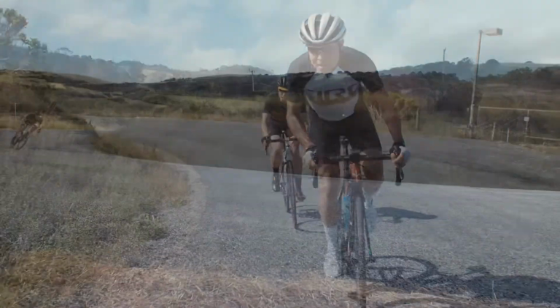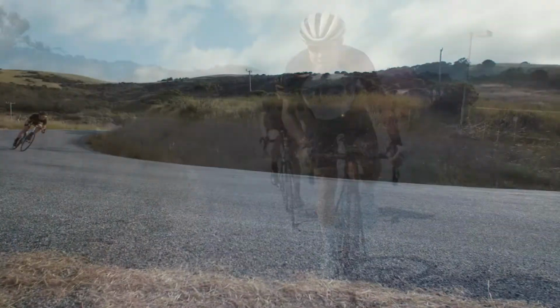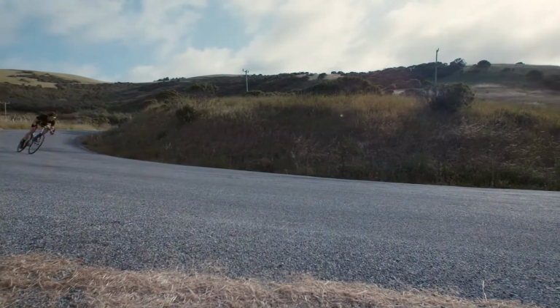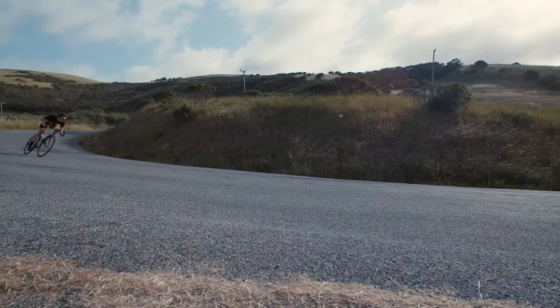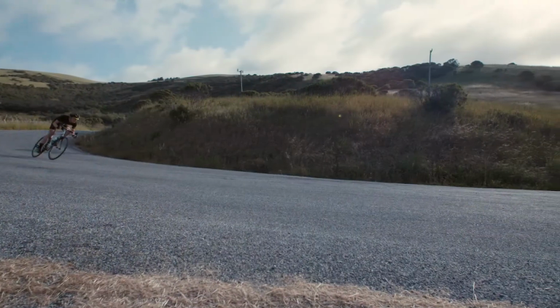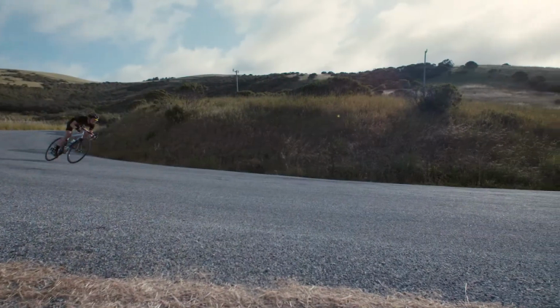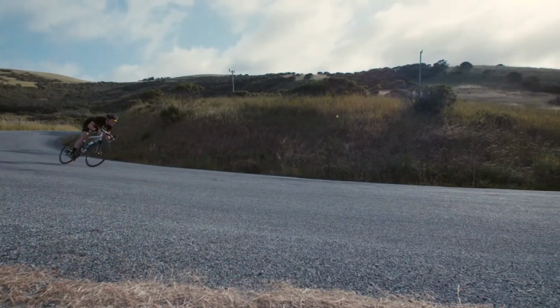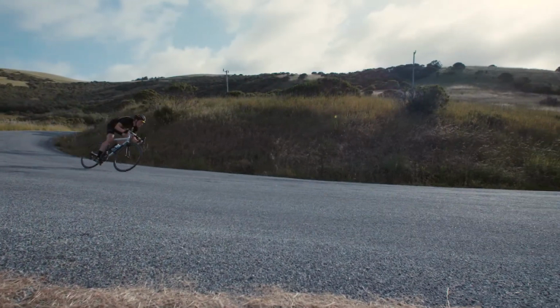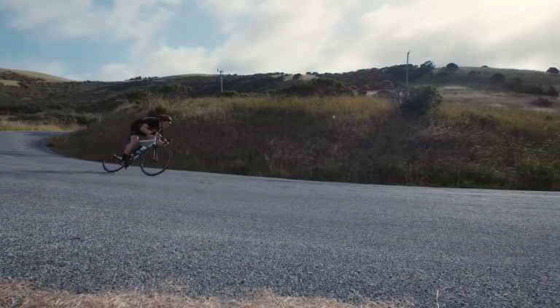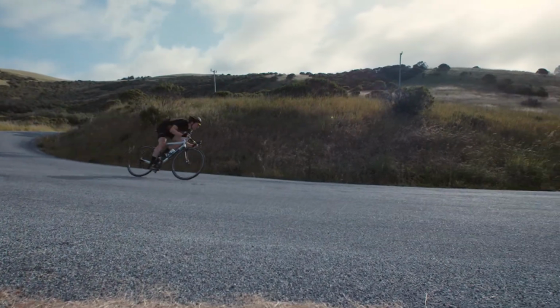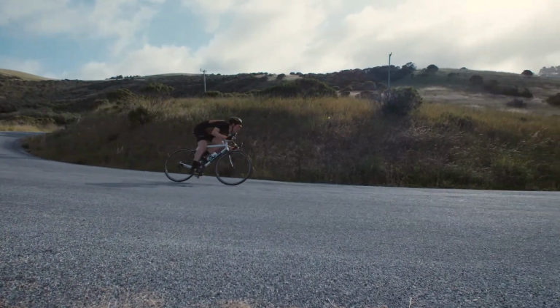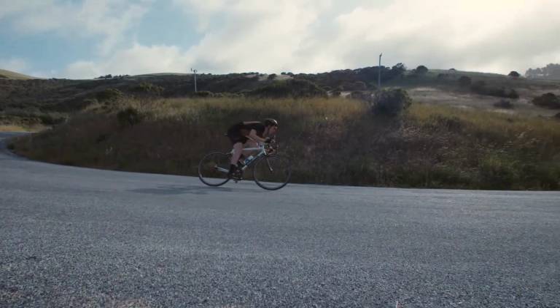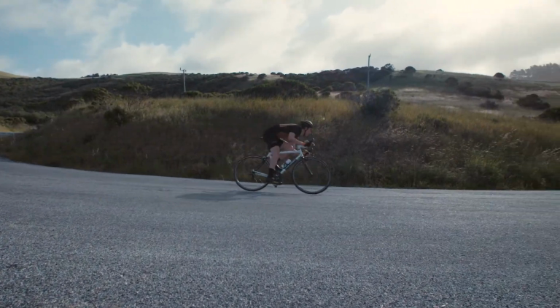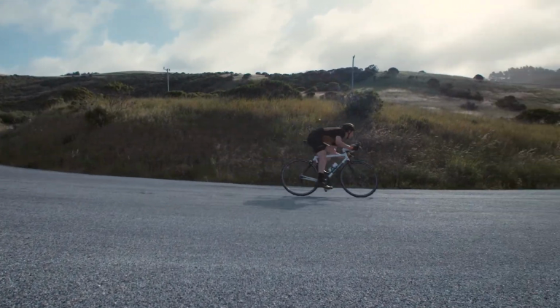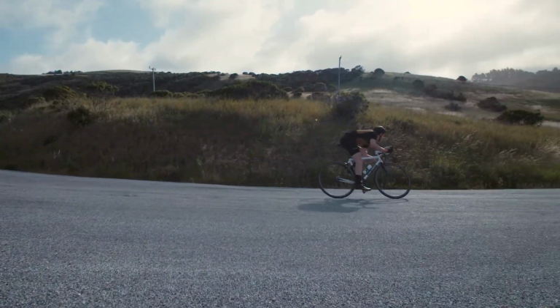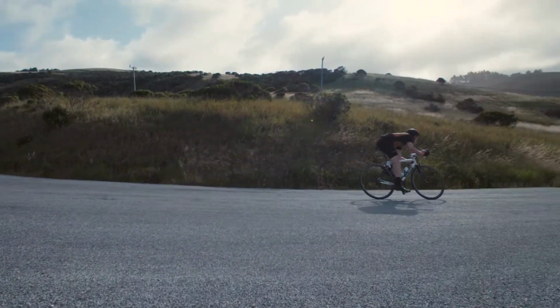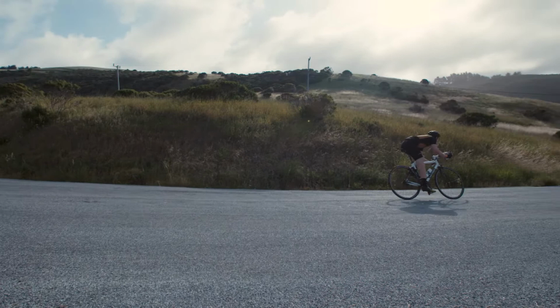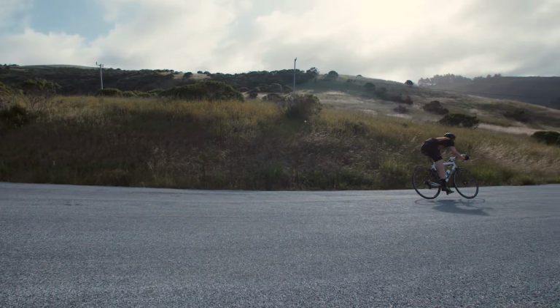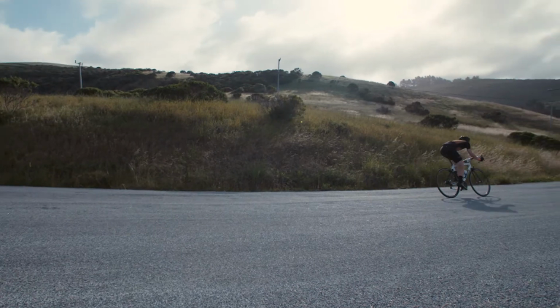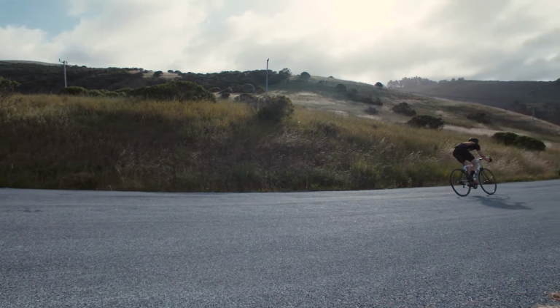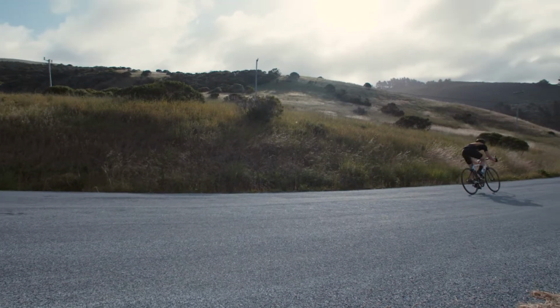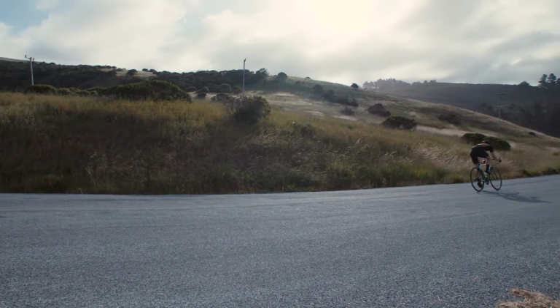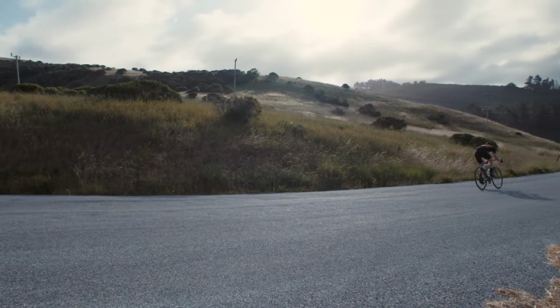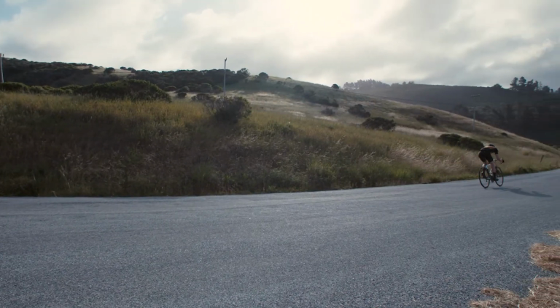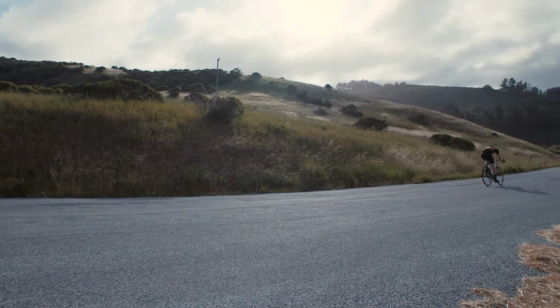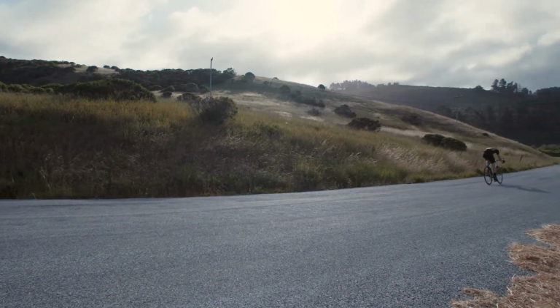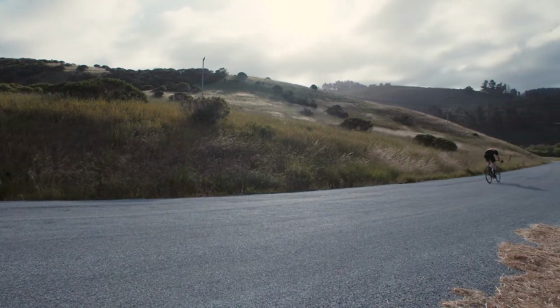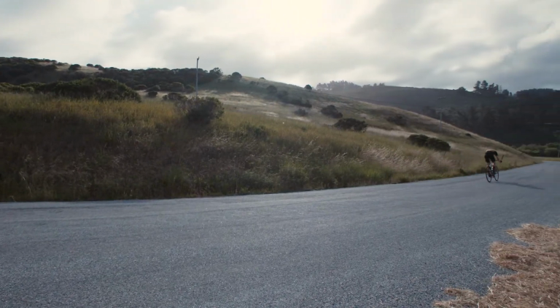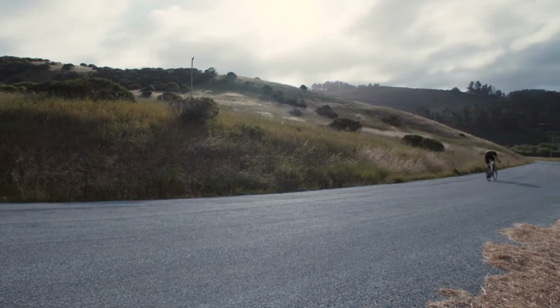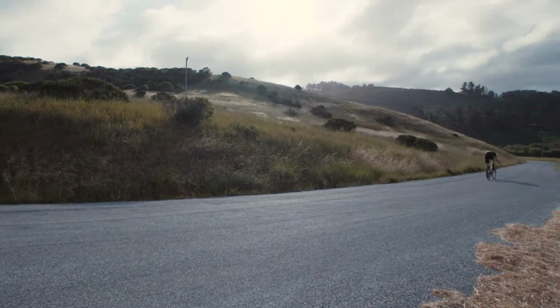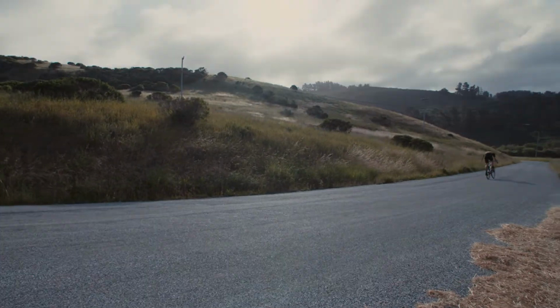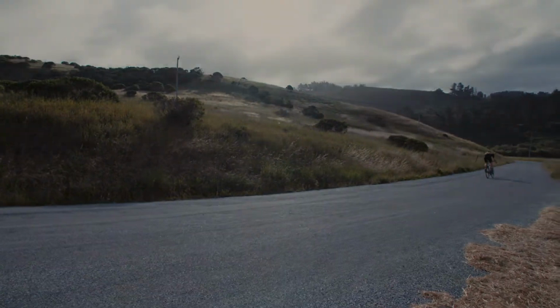The Chrono Pro Collection from Giro is designed to maximize your potential with peloton-leading performance.